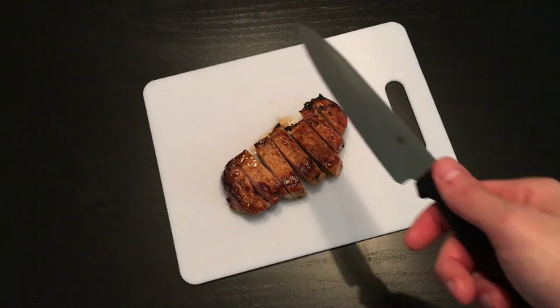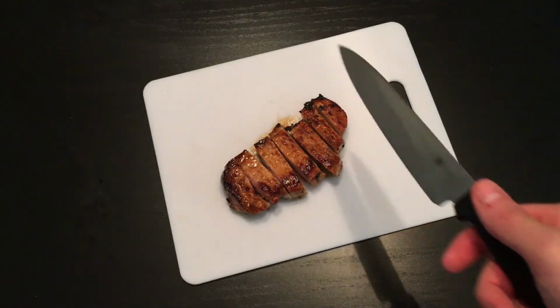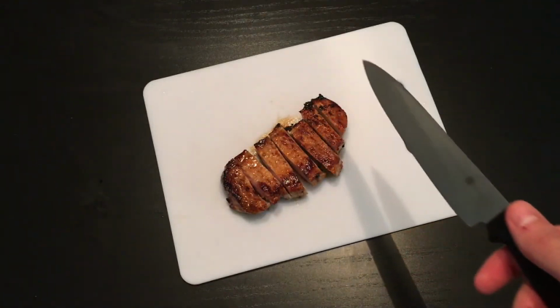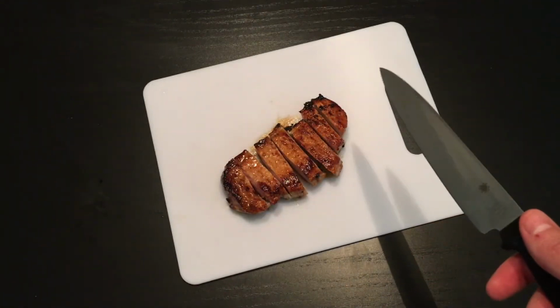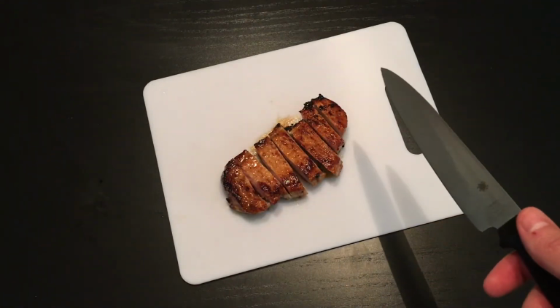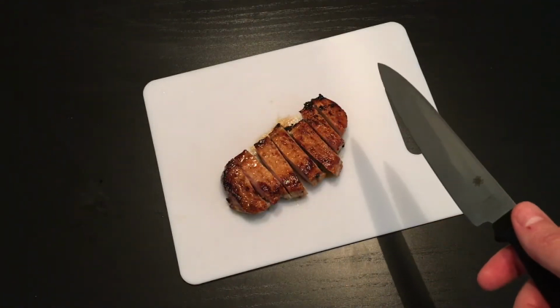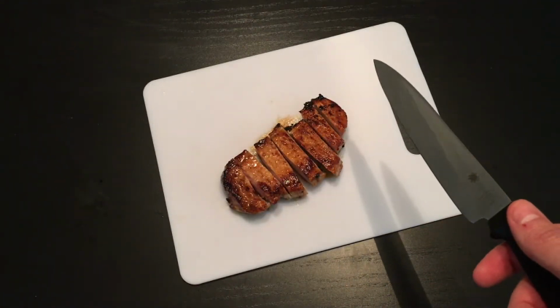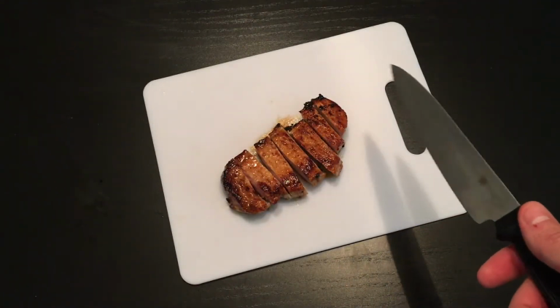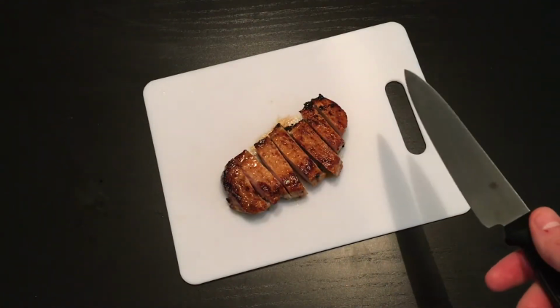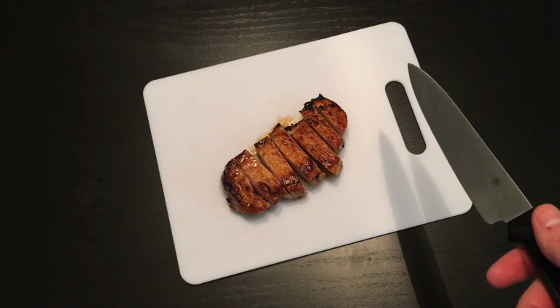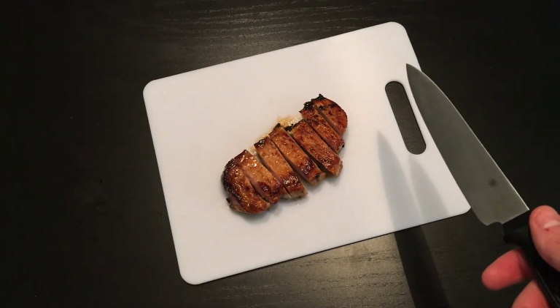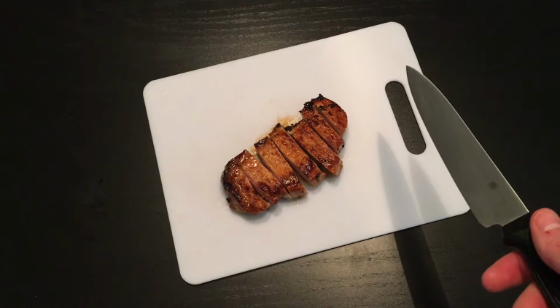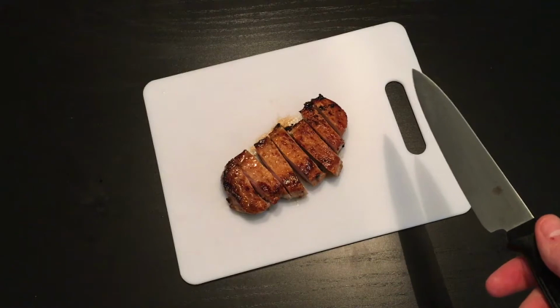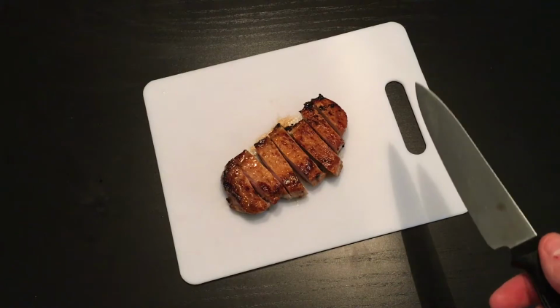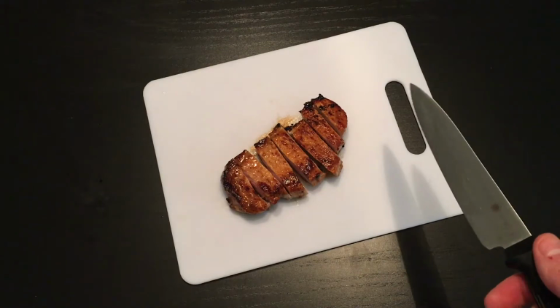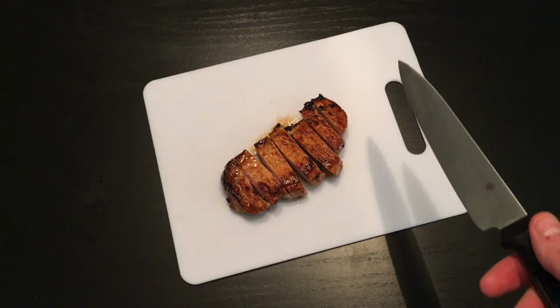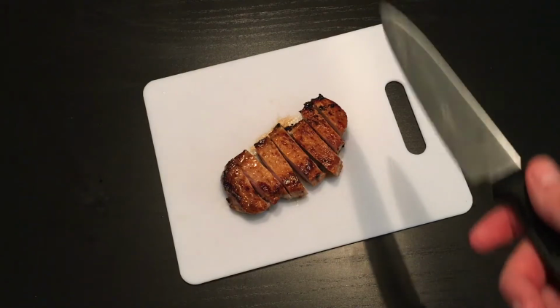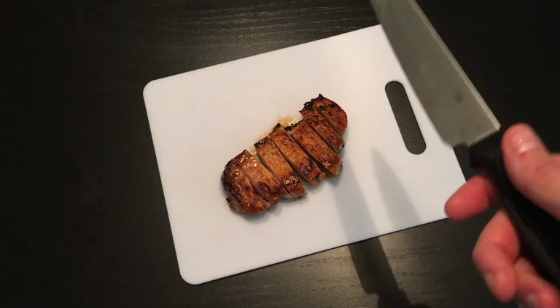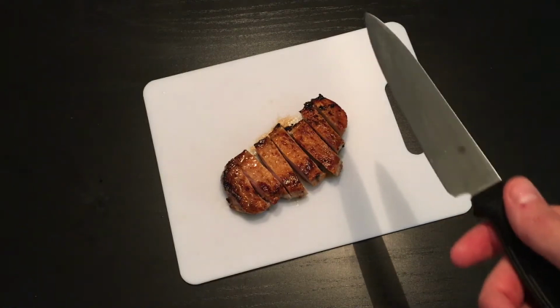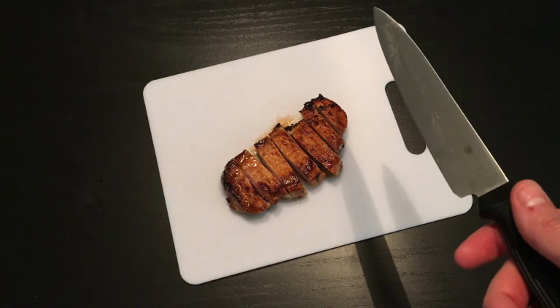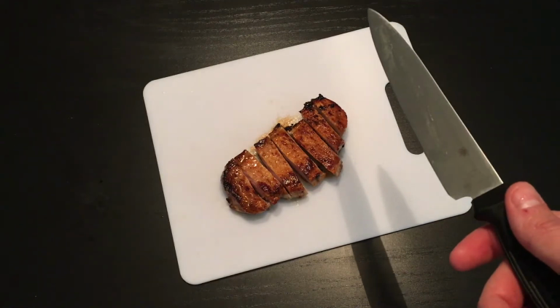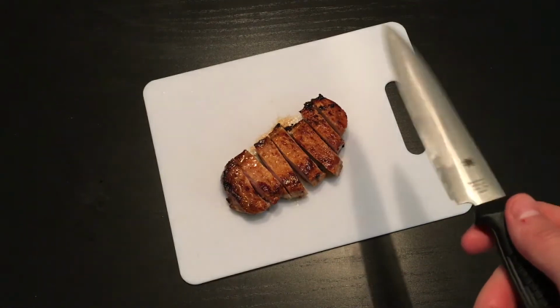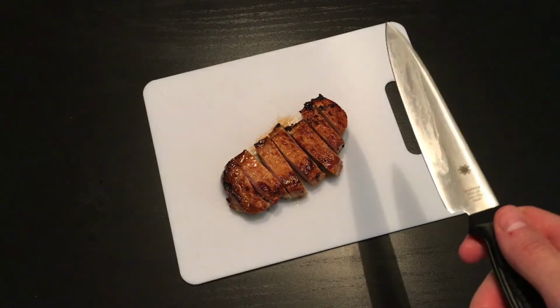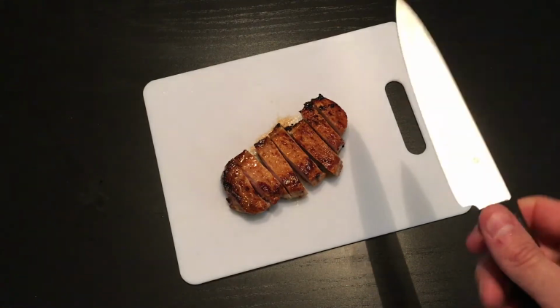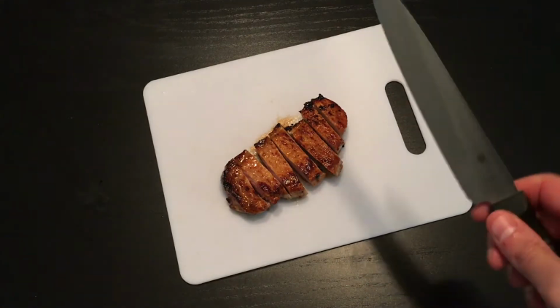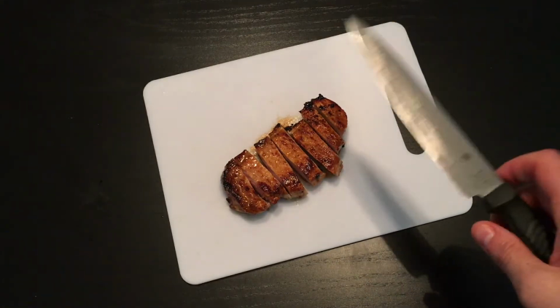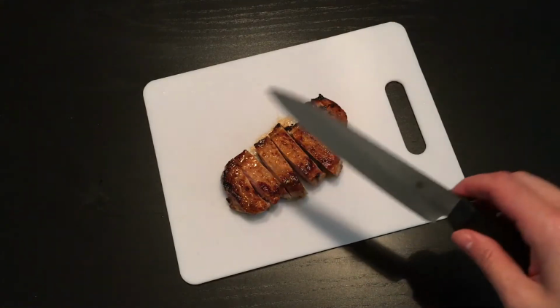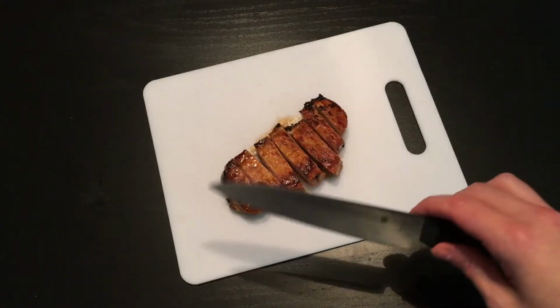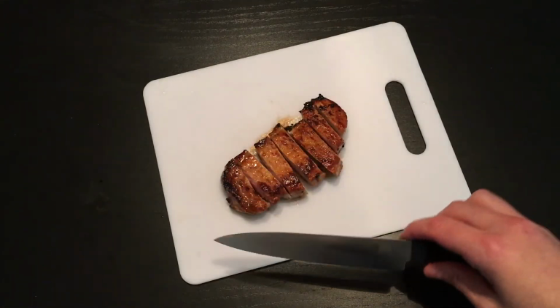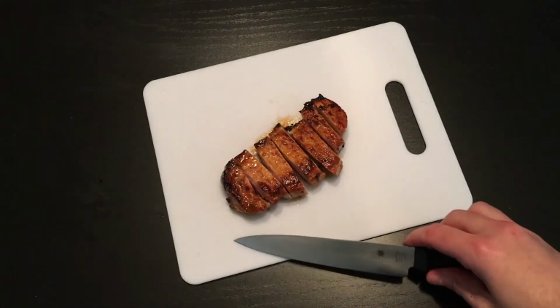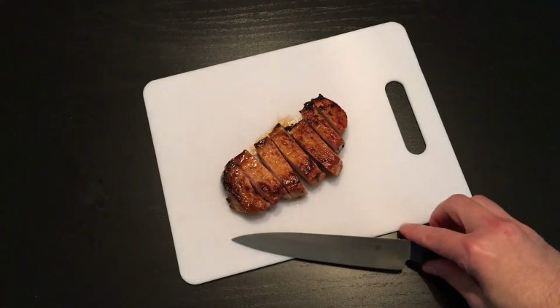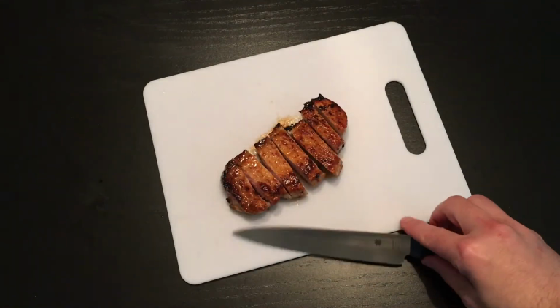Click on the link below if you want to find out where we purchased ours, and to help out the channel a bit. Thank you so much — Cheap Knife Reviews.